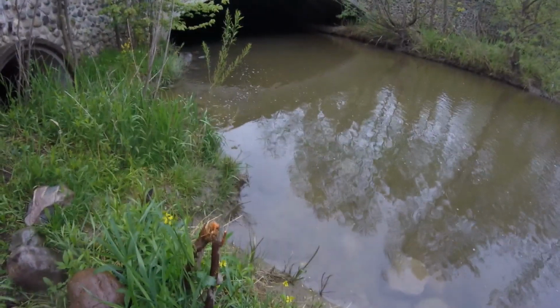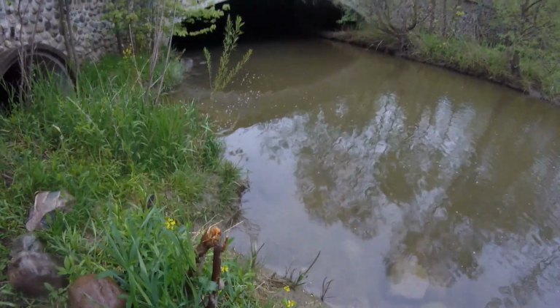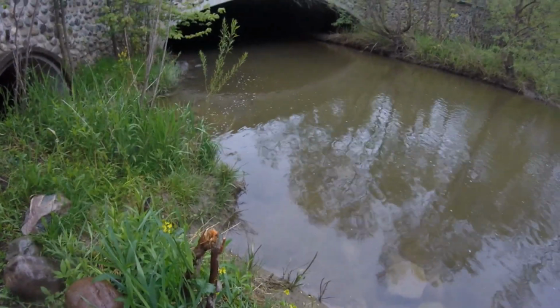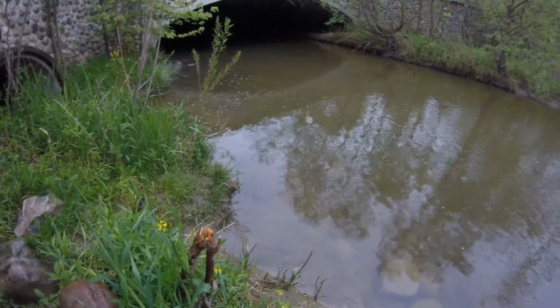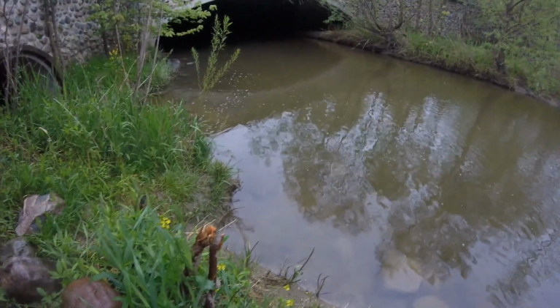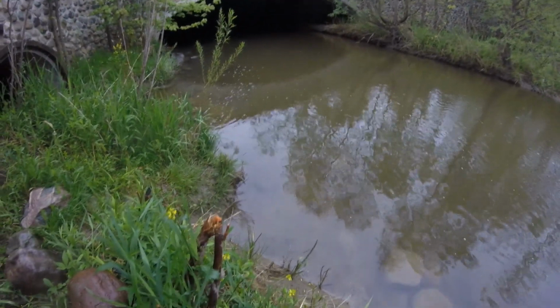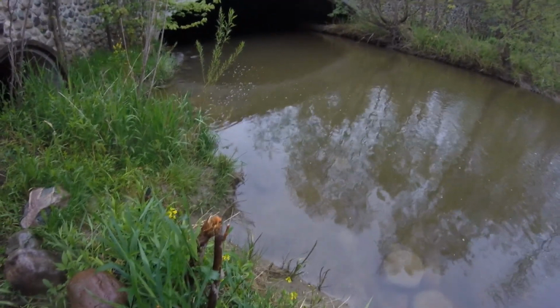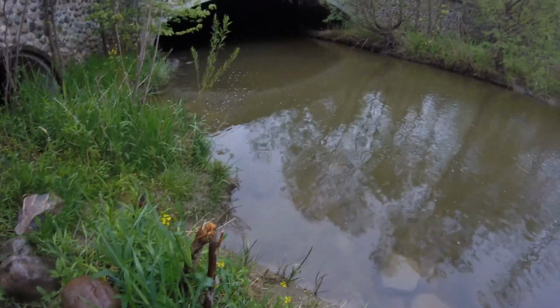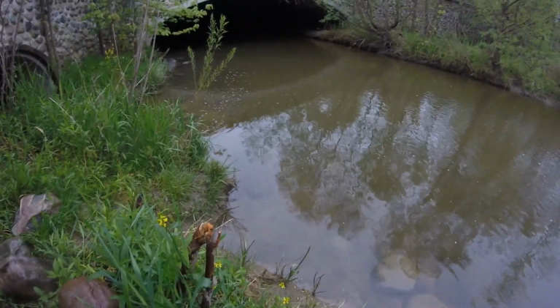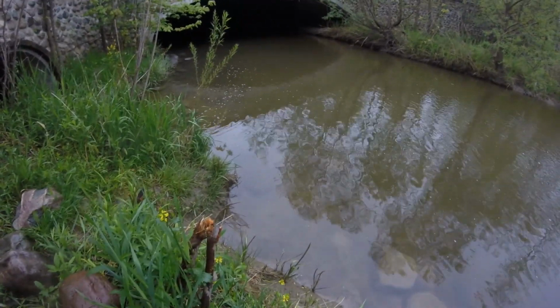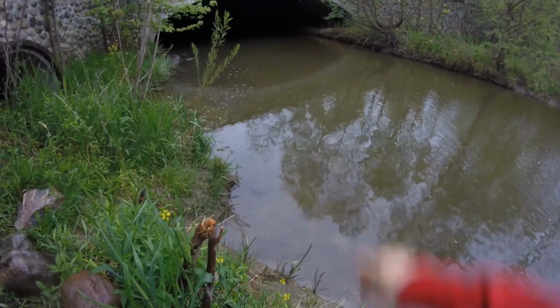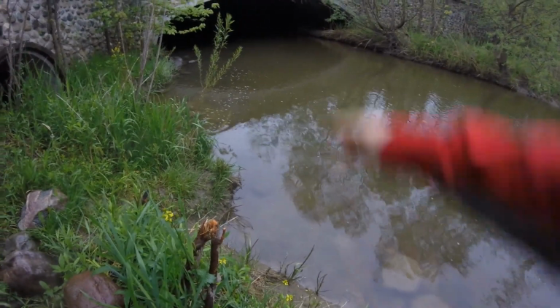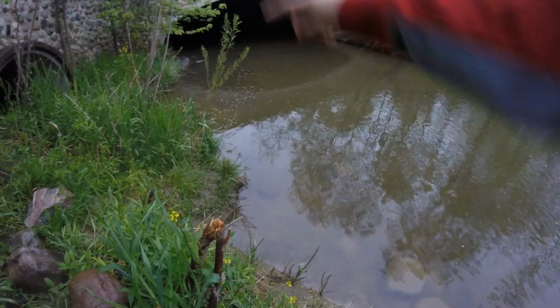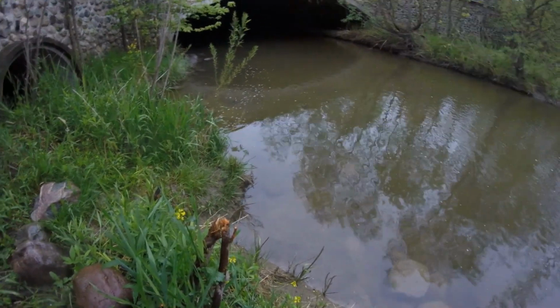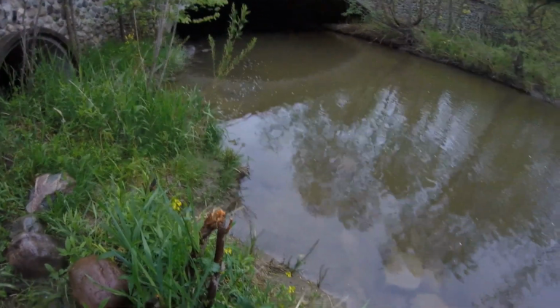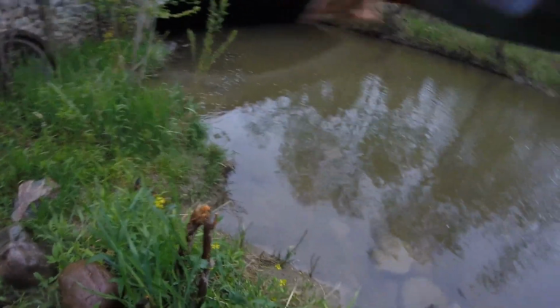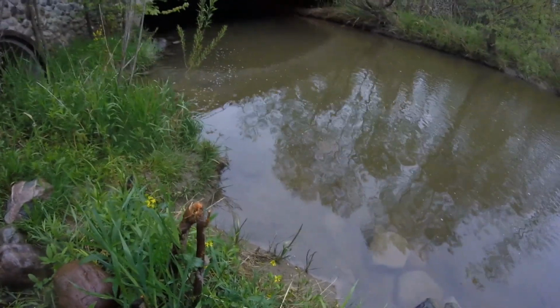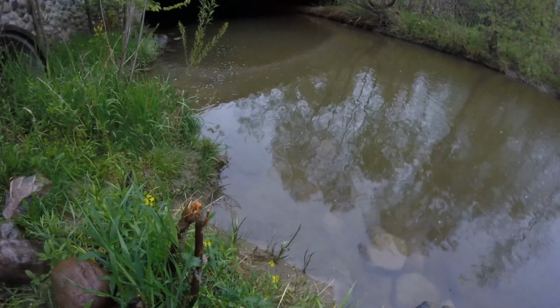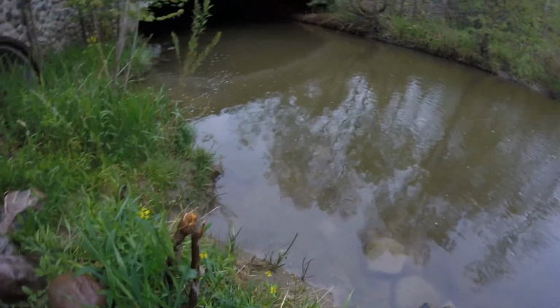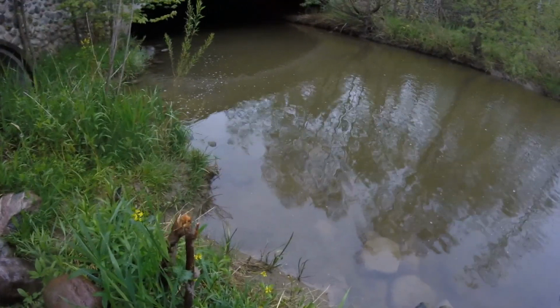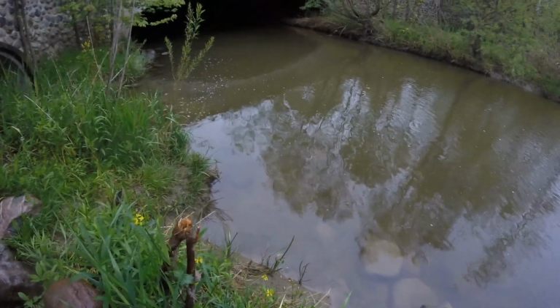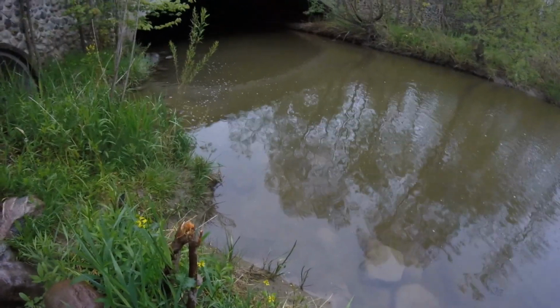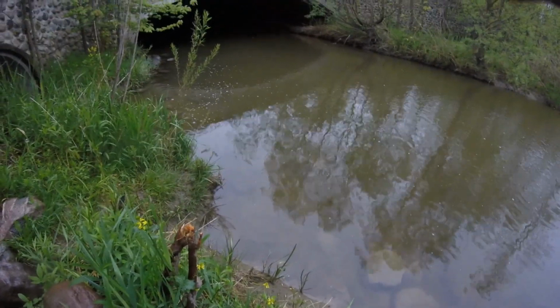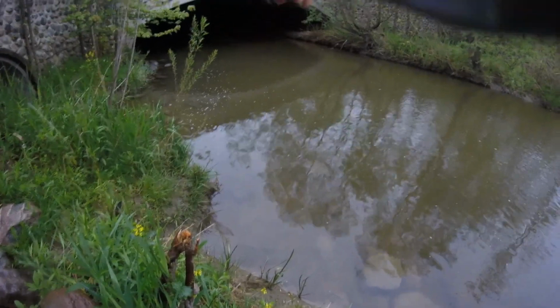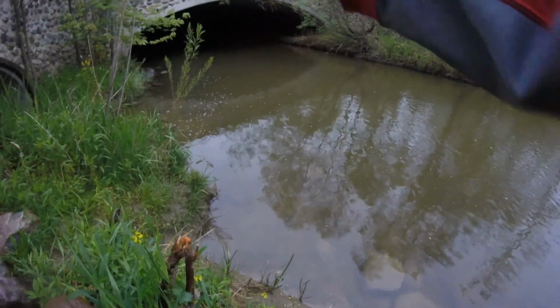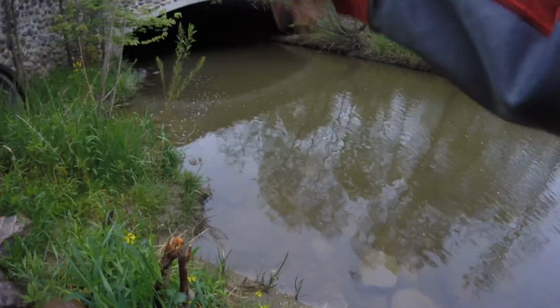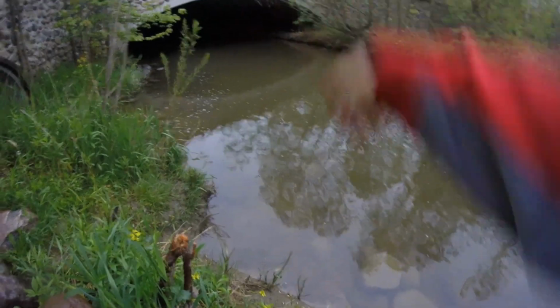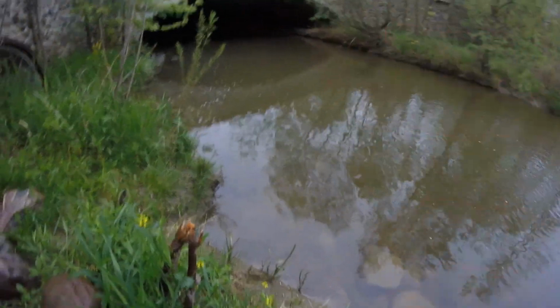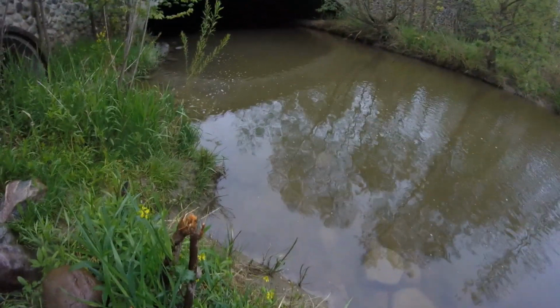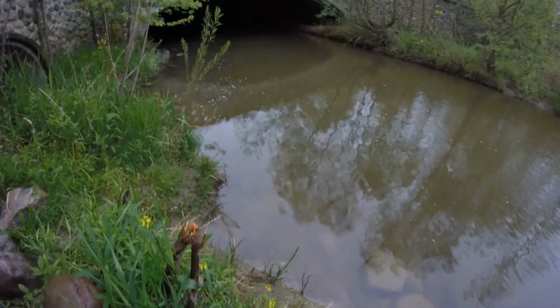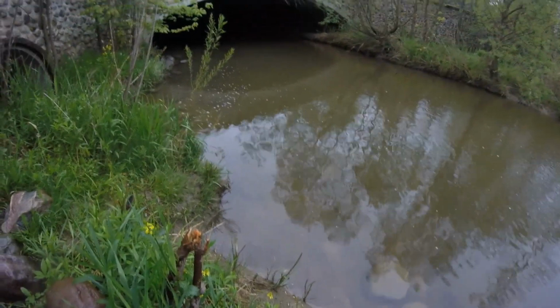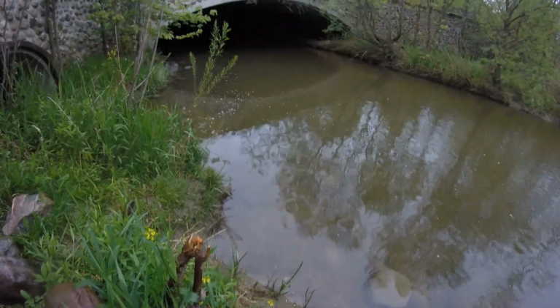Most of the fish that we've caught today have been out of that deep little hole over there. It's producing a lot of fish today.